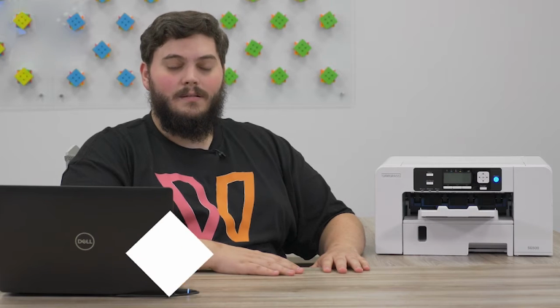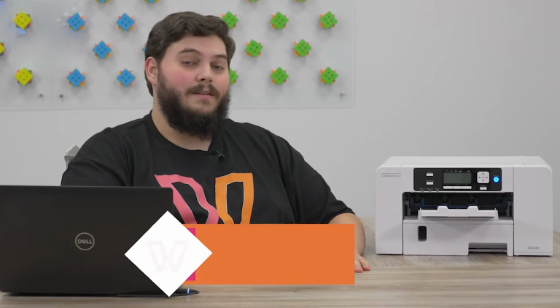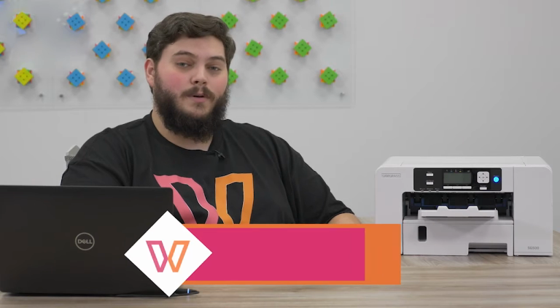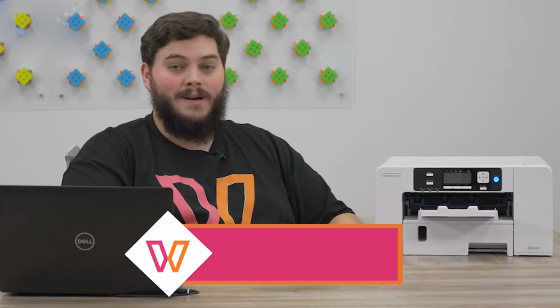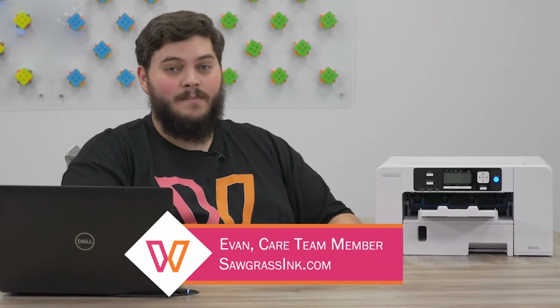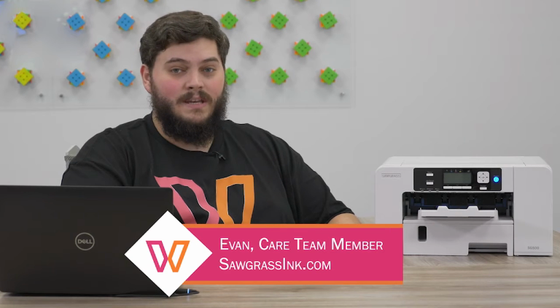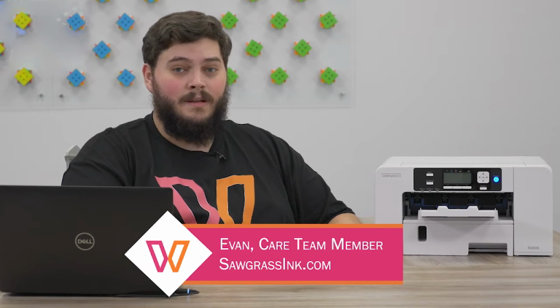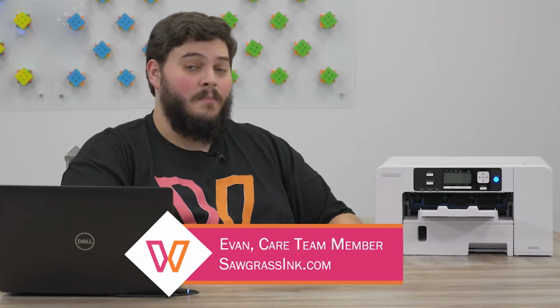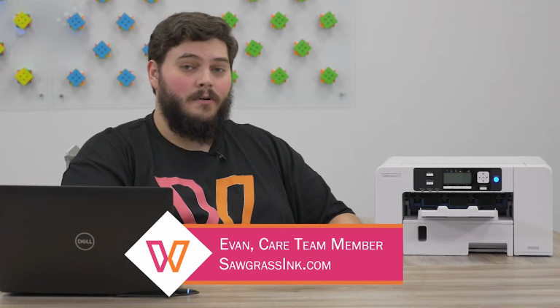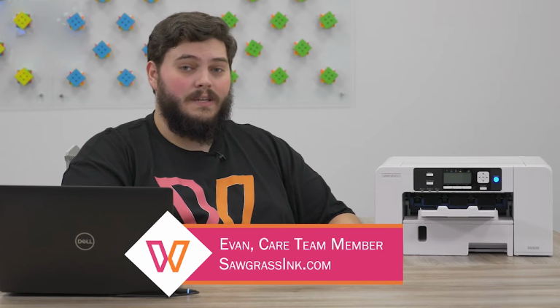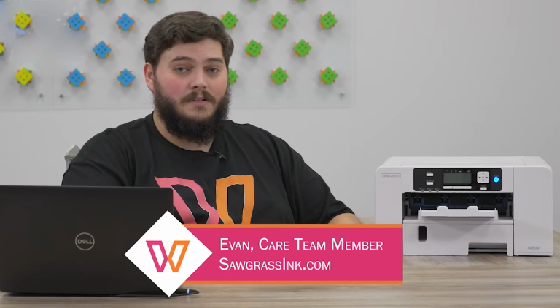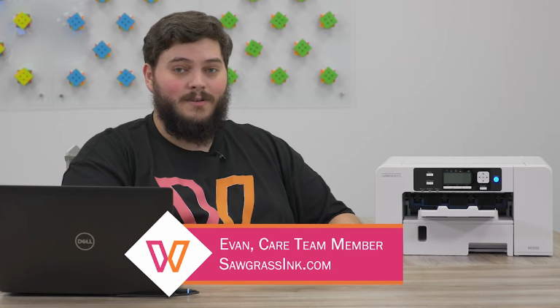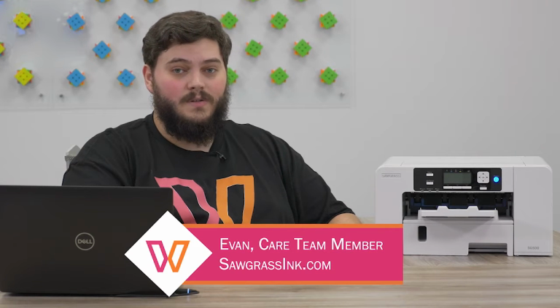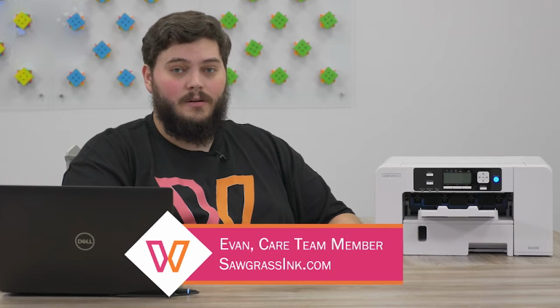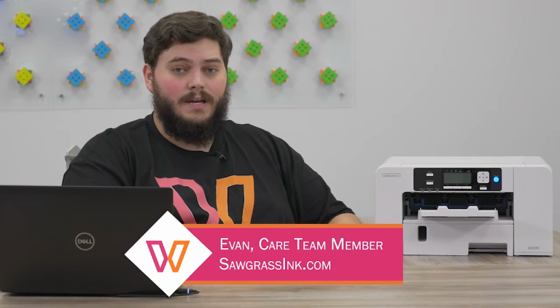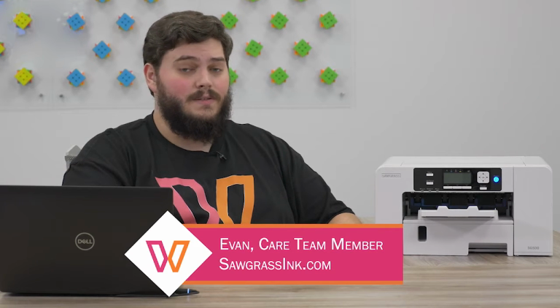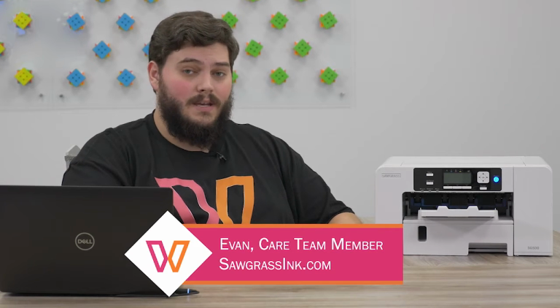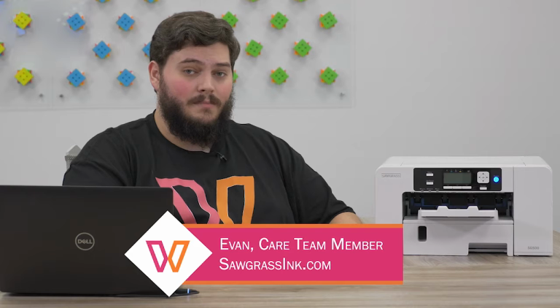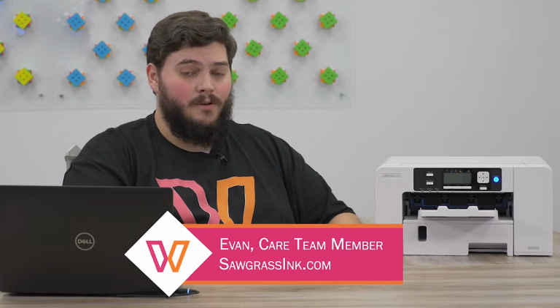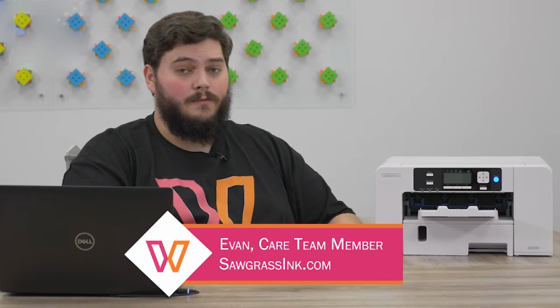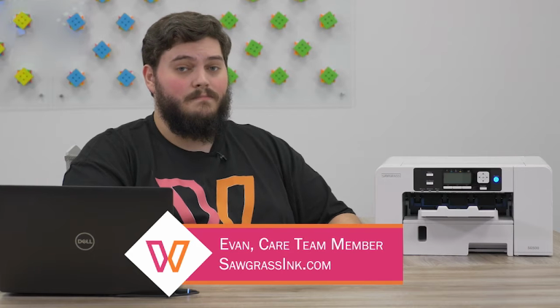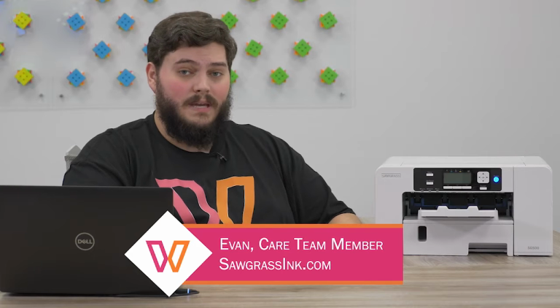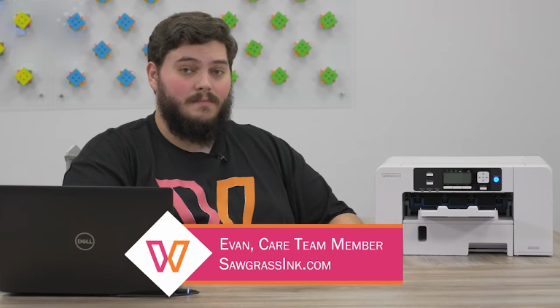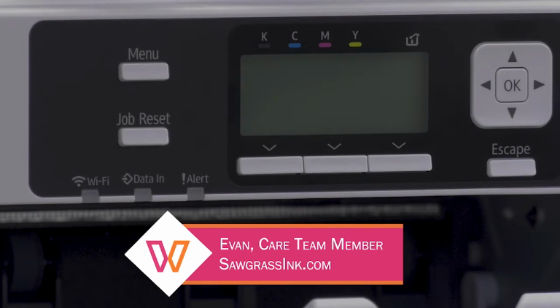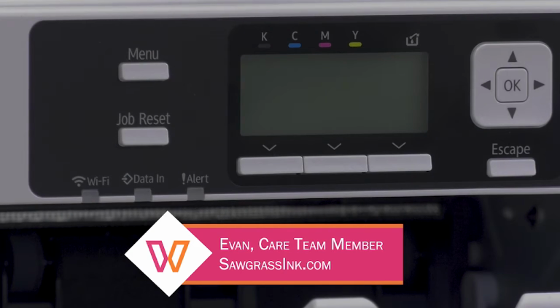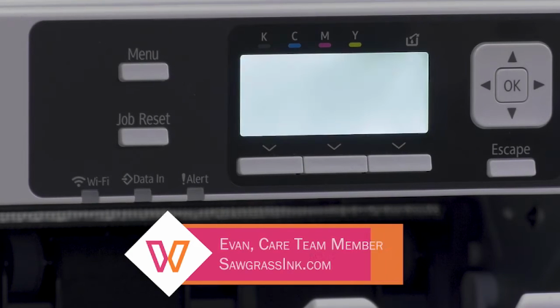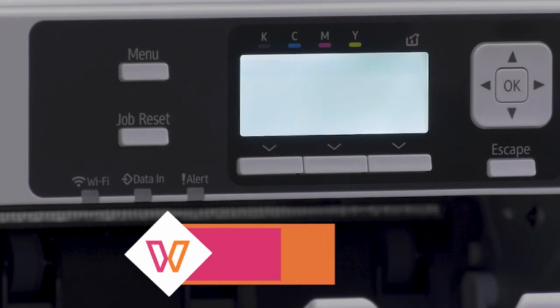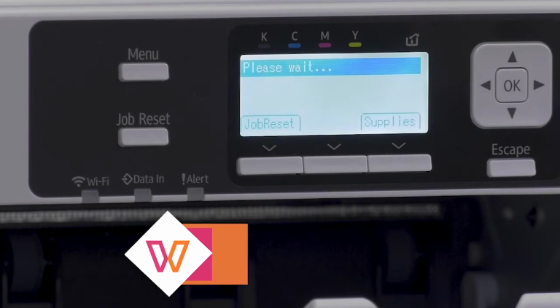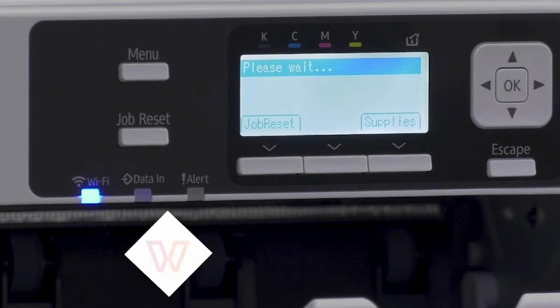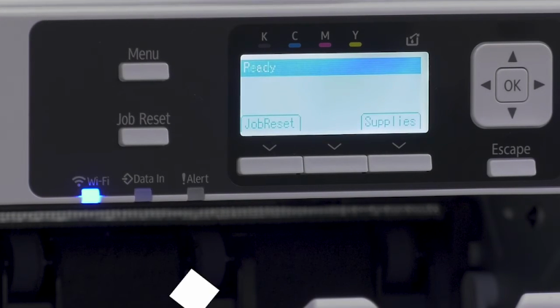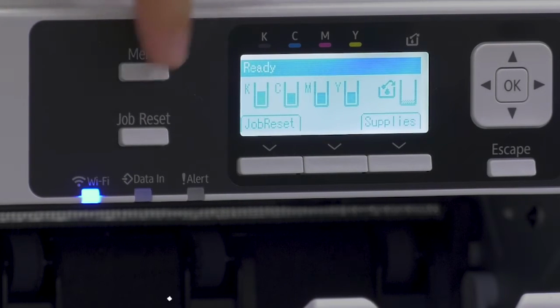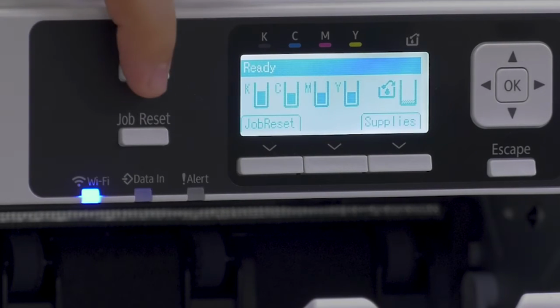Hey everyone, my name is Evan. I'm a member of the care team here at Sawgrass, and today I'm going to go over some basic maintenance features on your Sawgrass printer.